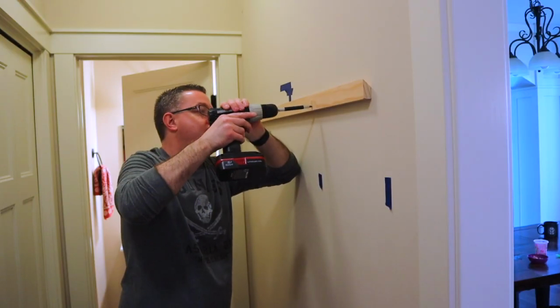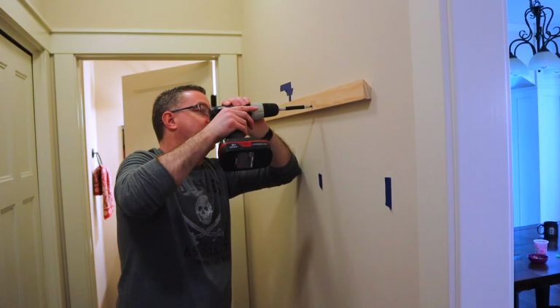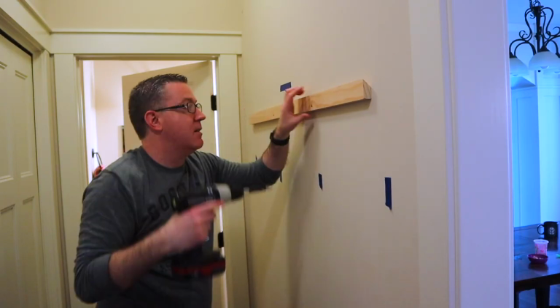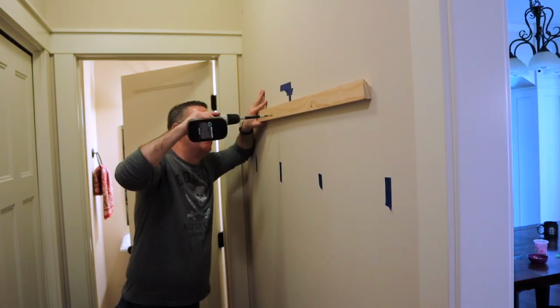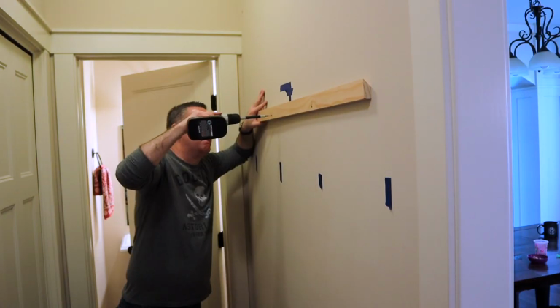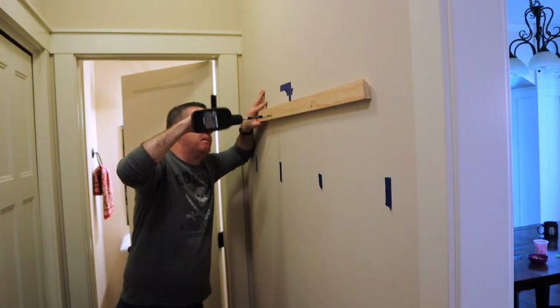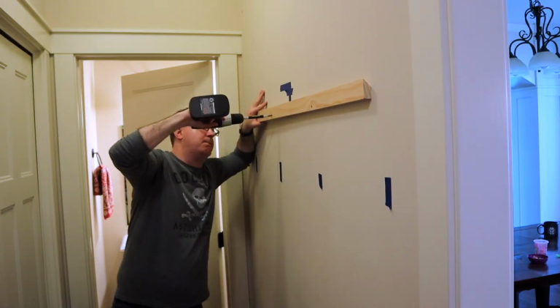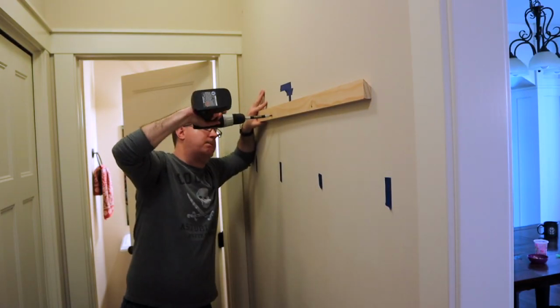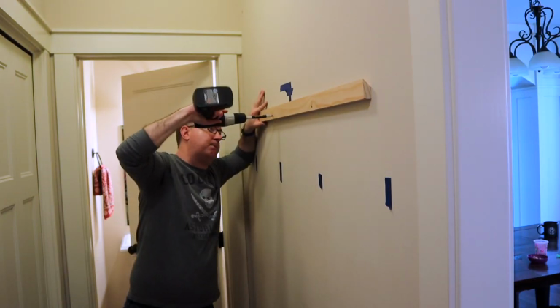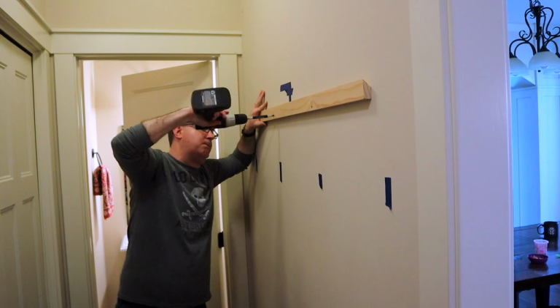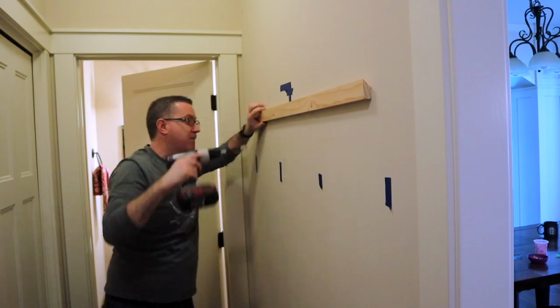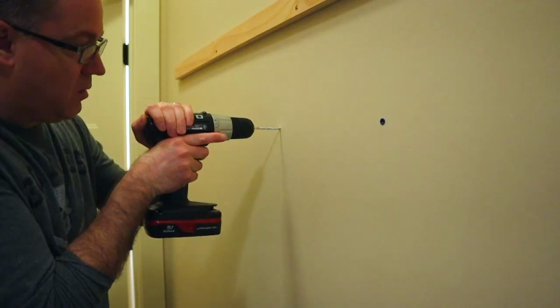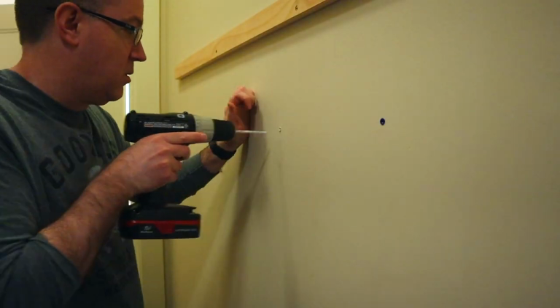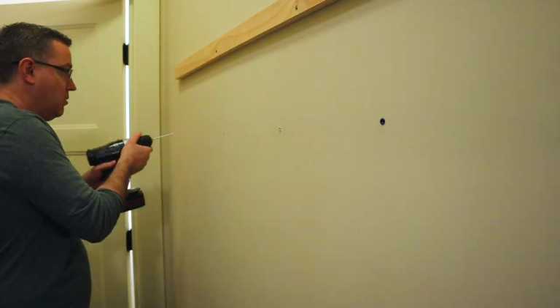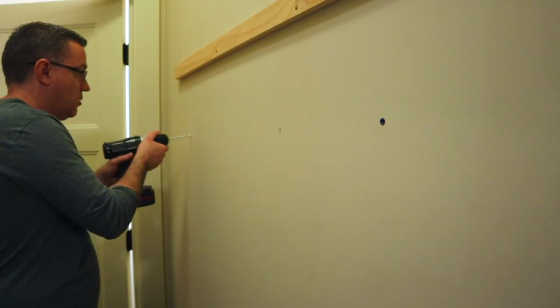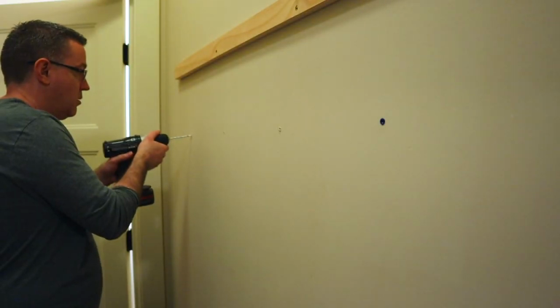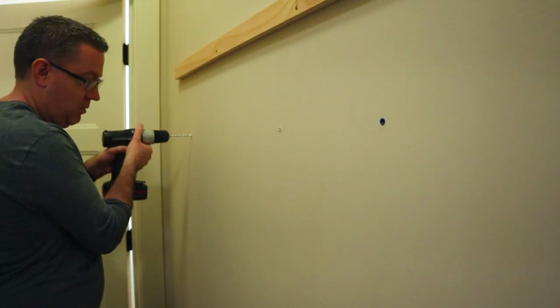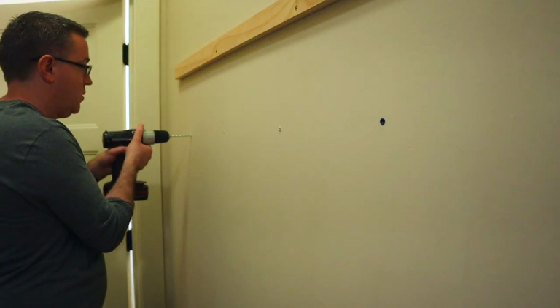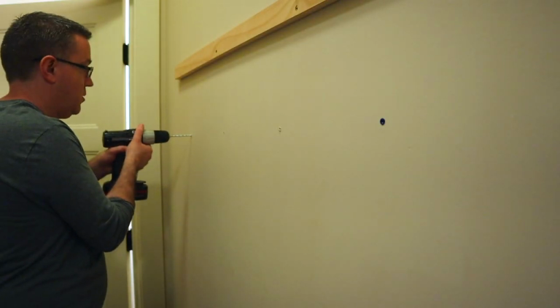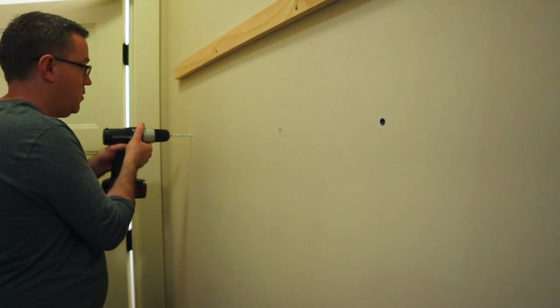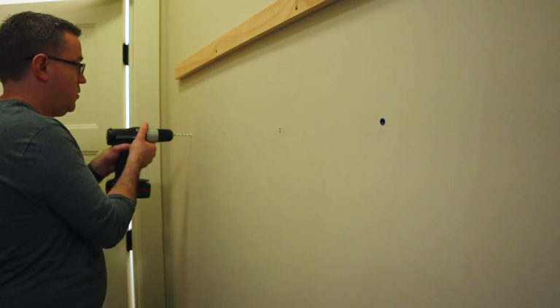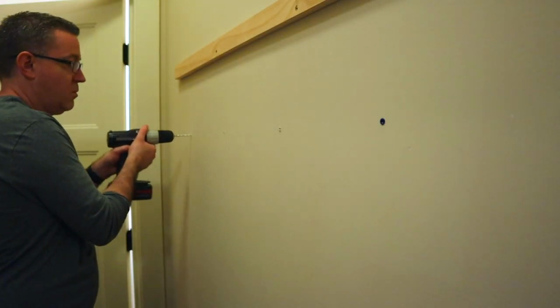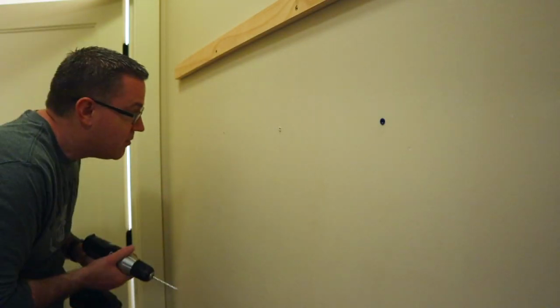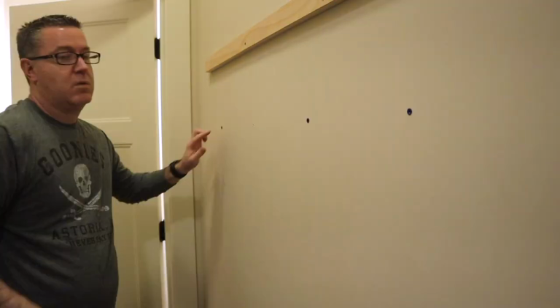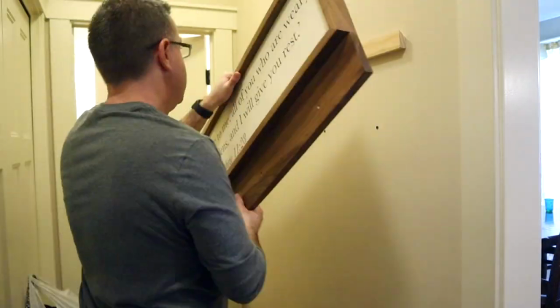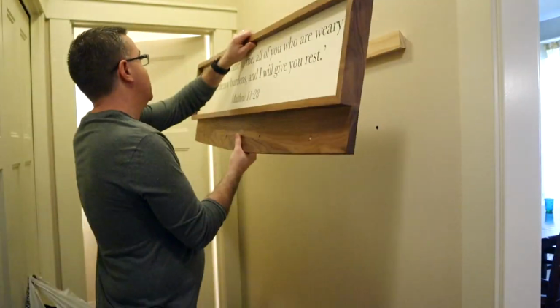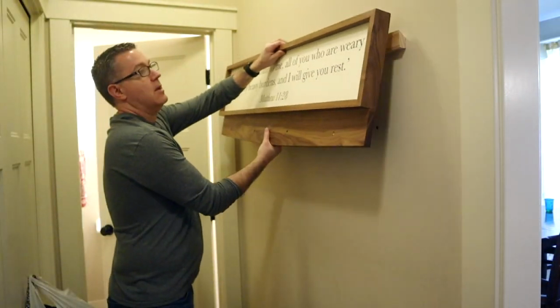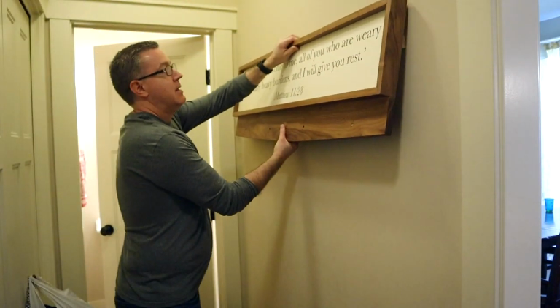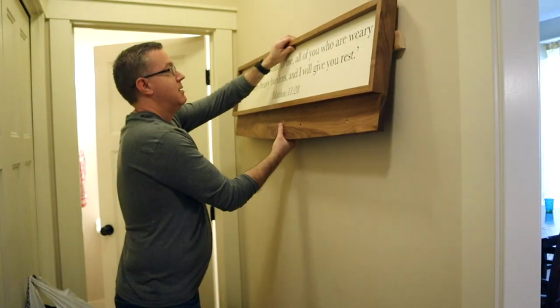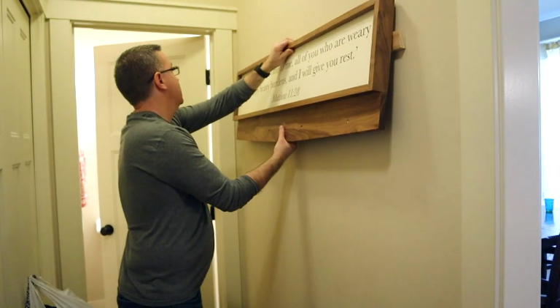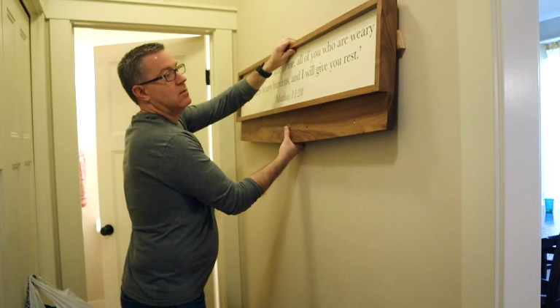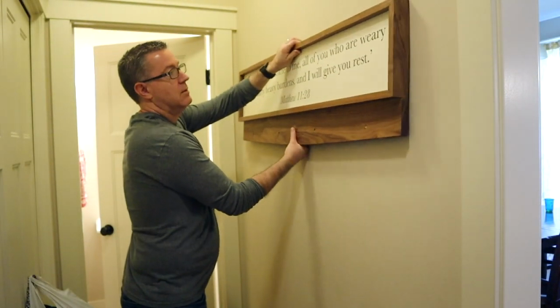Finally it was time to mount it to the wall. I even managed to line up a stud with one of the screws behind a hook, and the rest were installed with anchors.